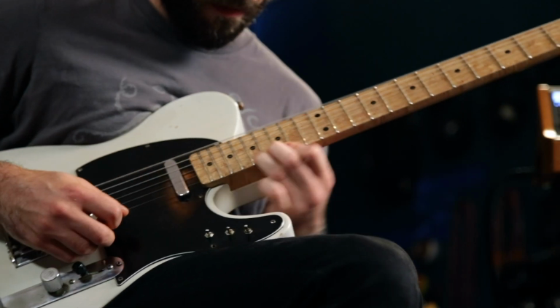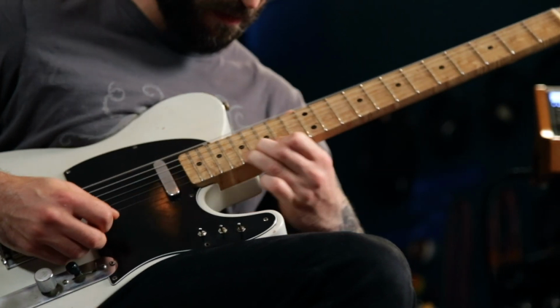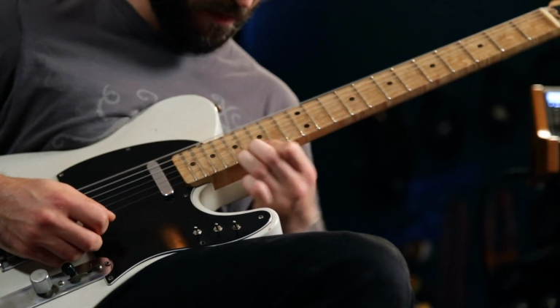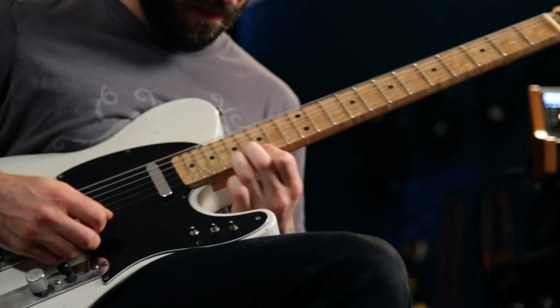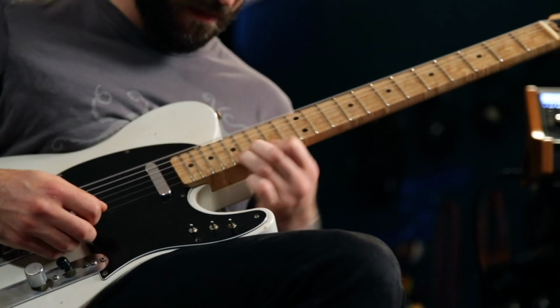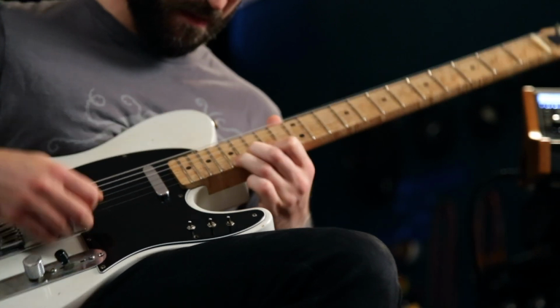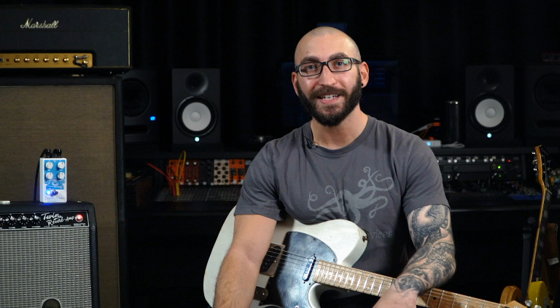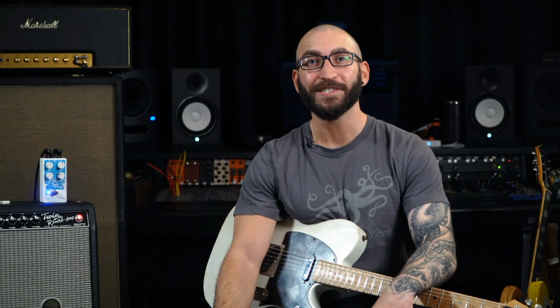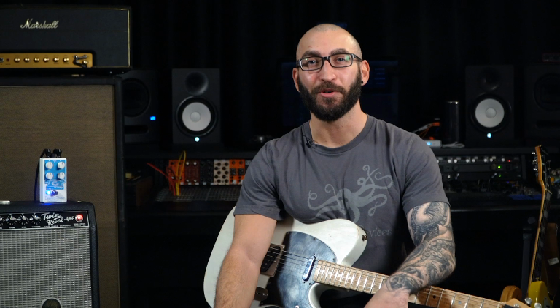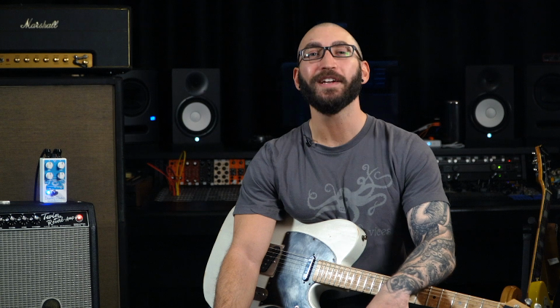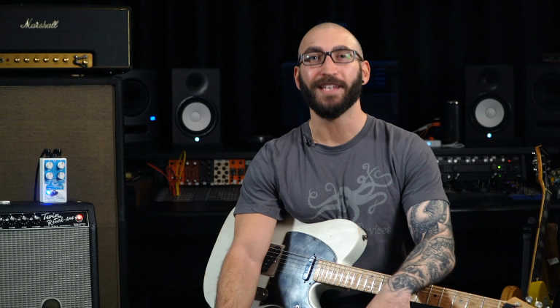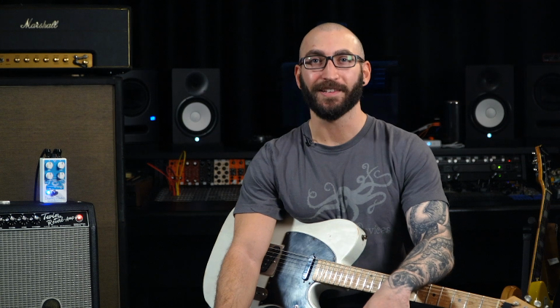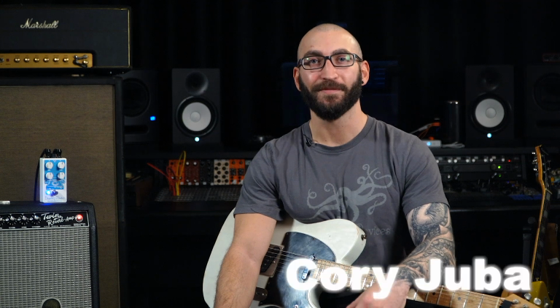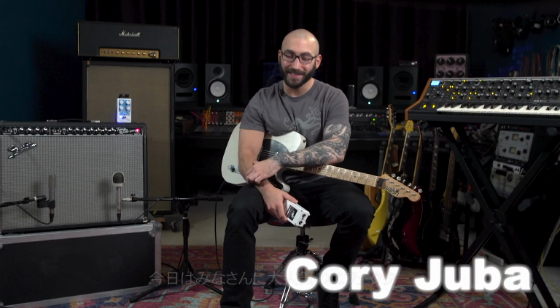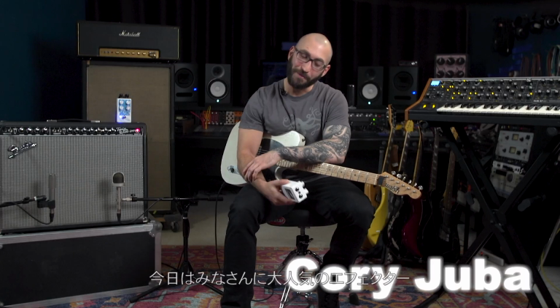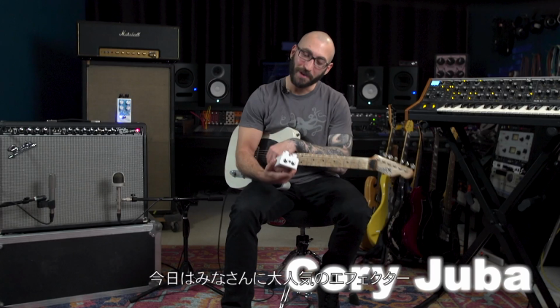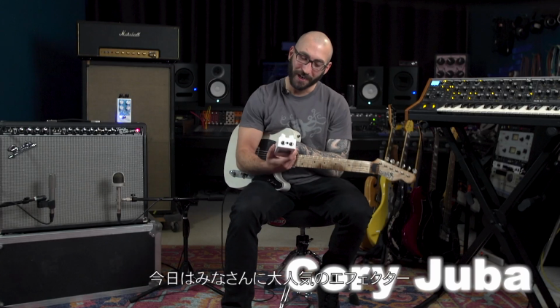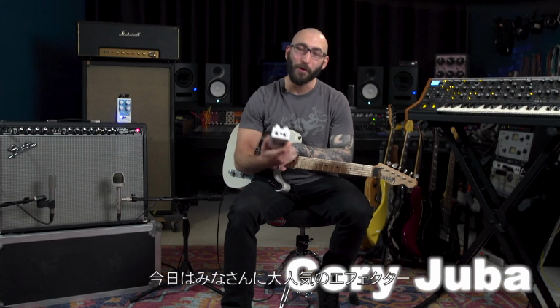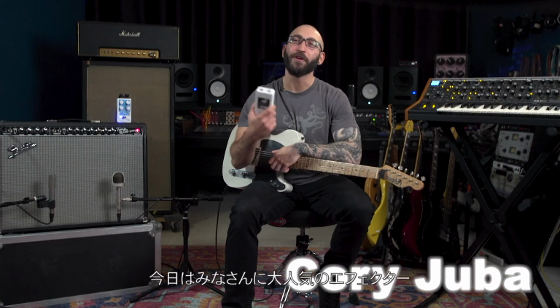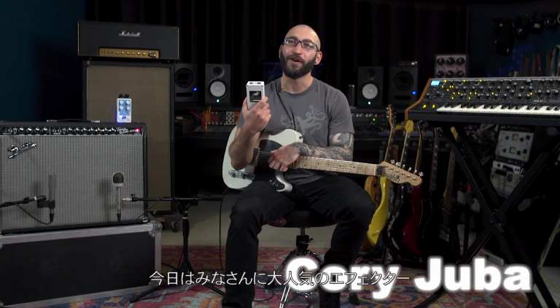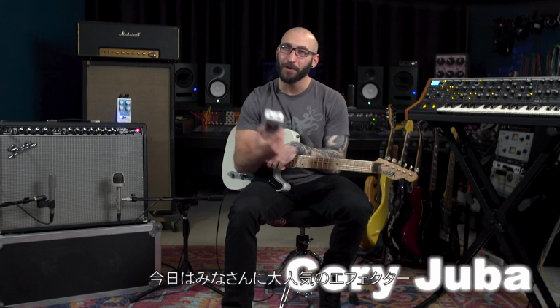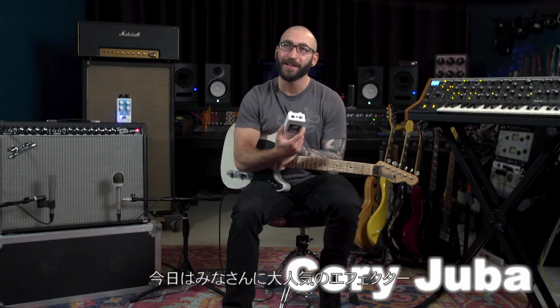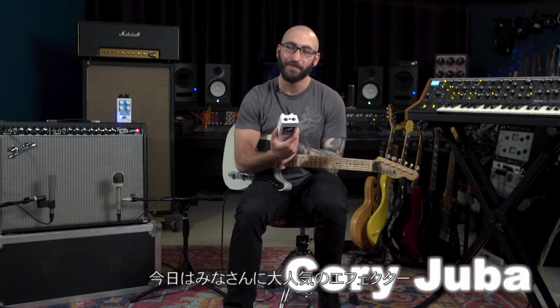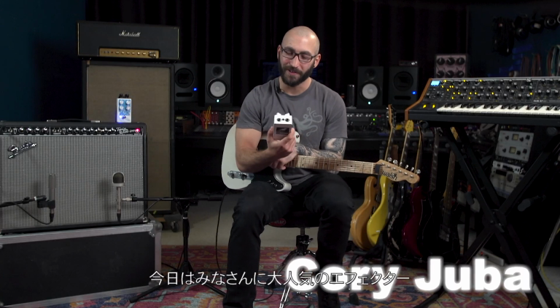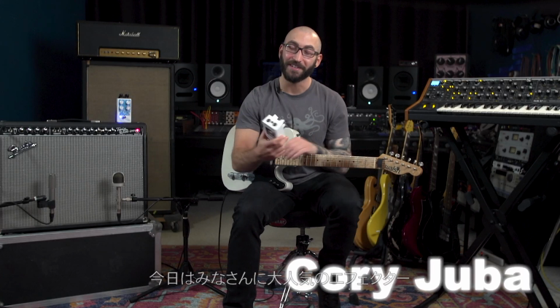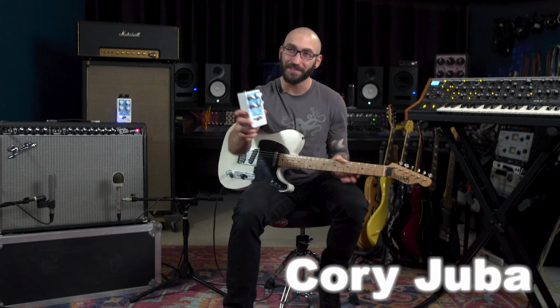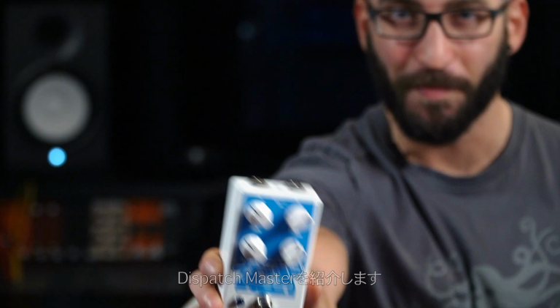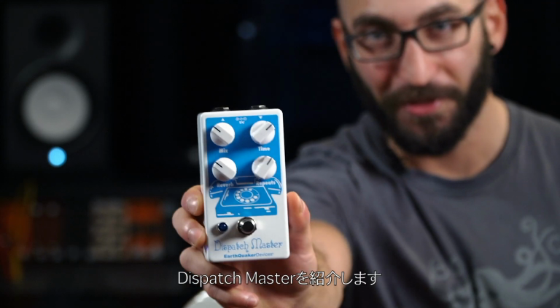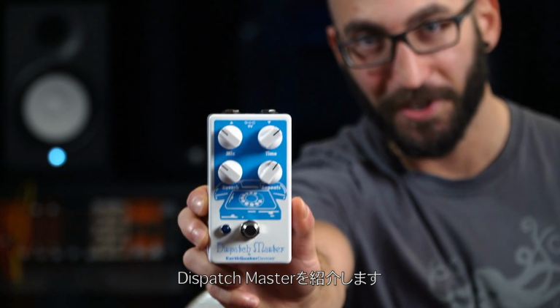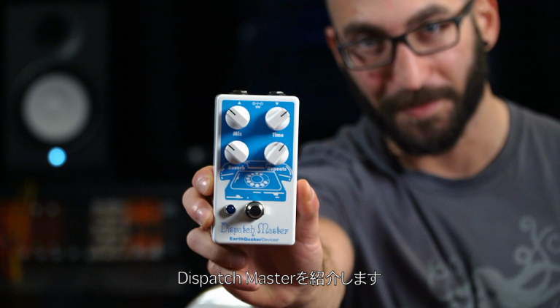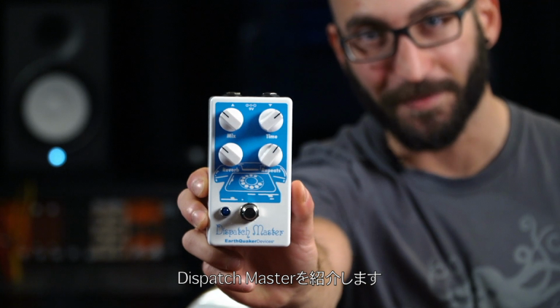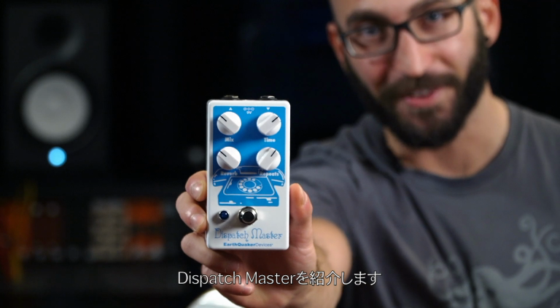Domo, Earthquaker Devices no Kori desu. Today we're going to be checking out one of our all-time favorite devices, the Dispatch Master.